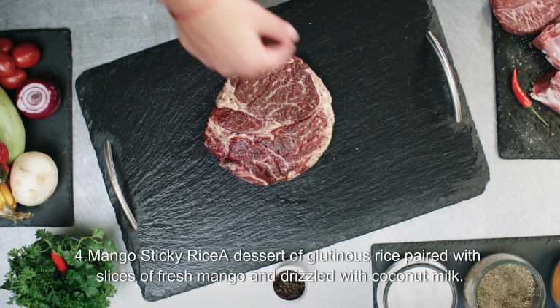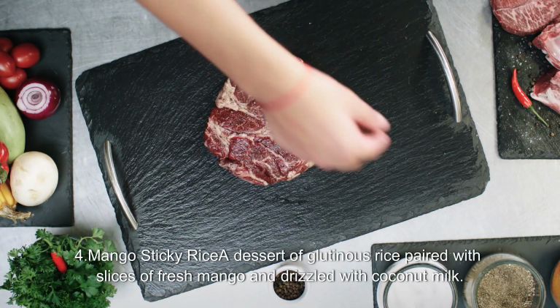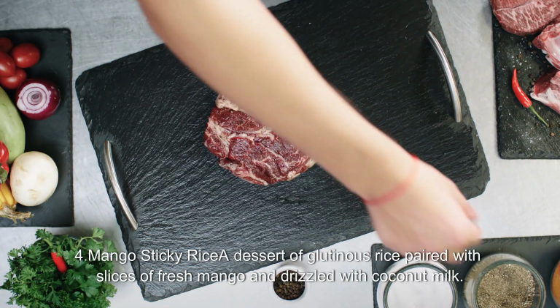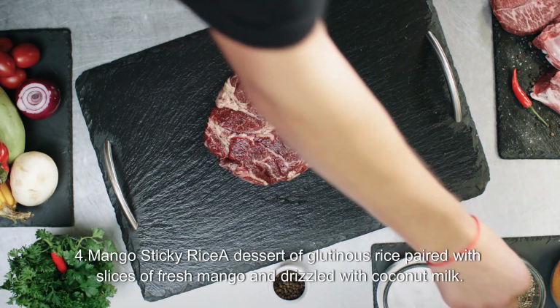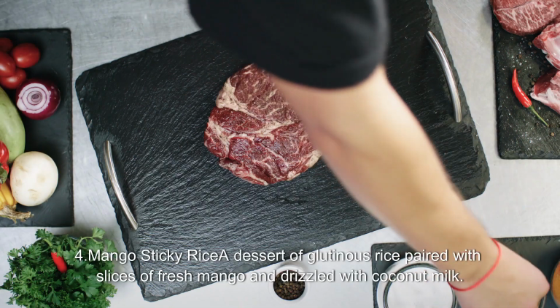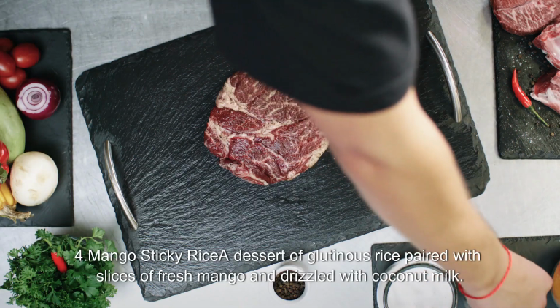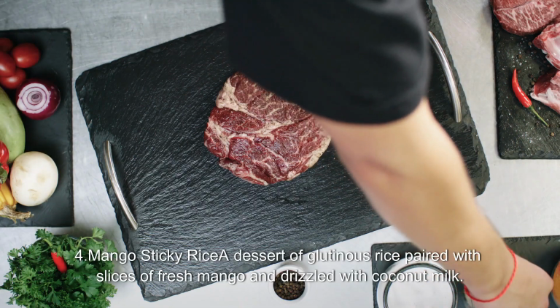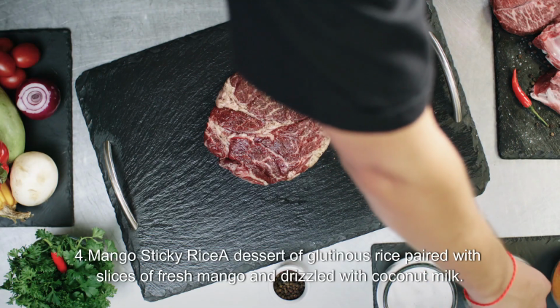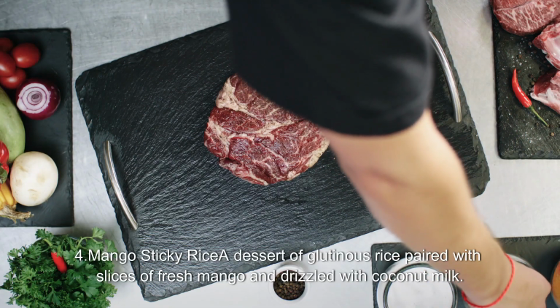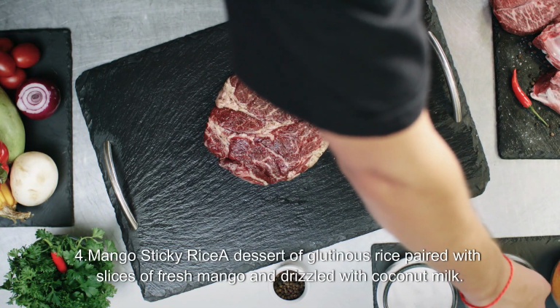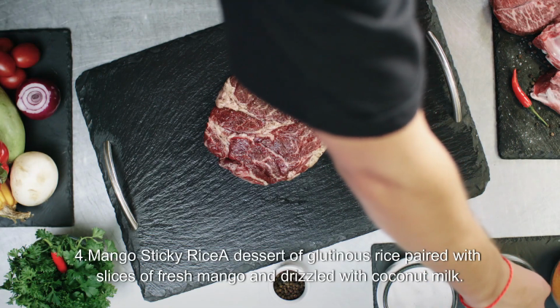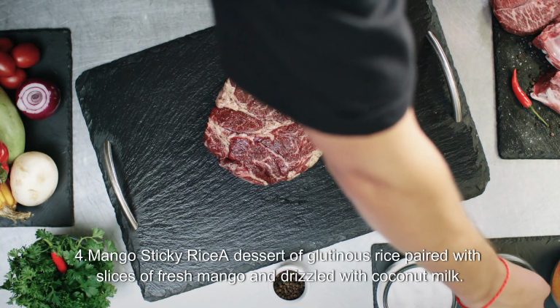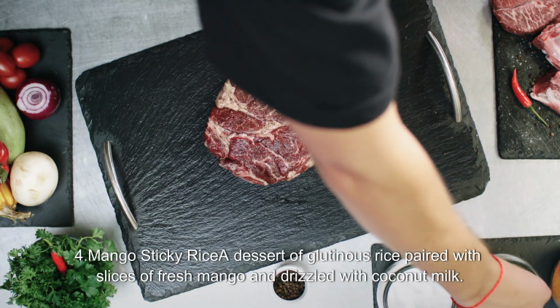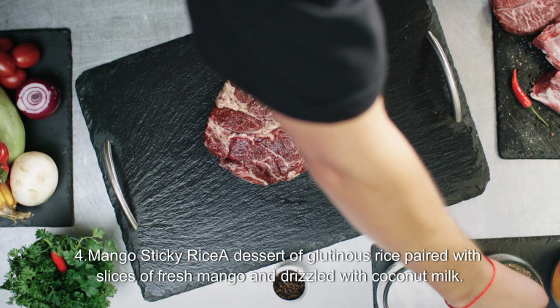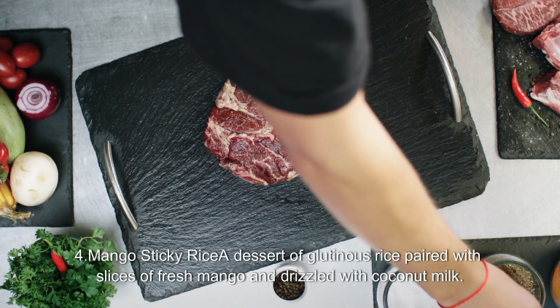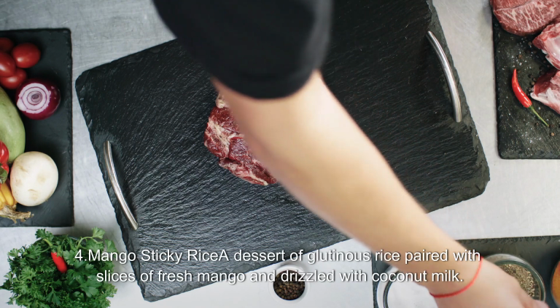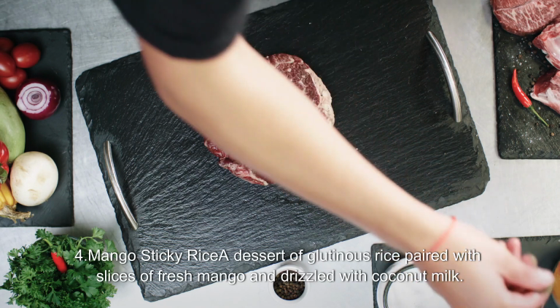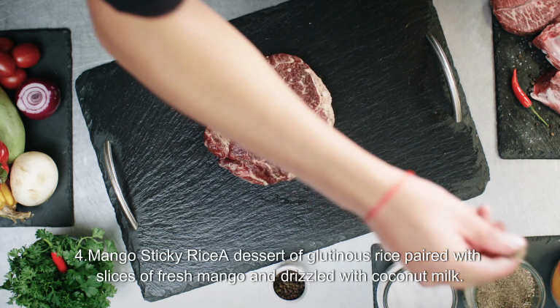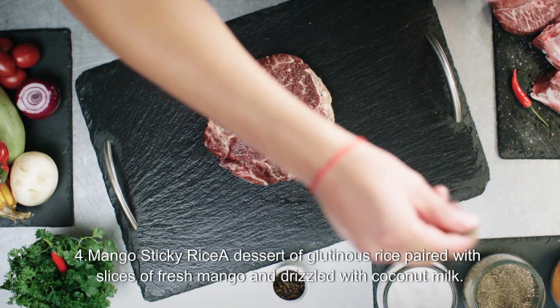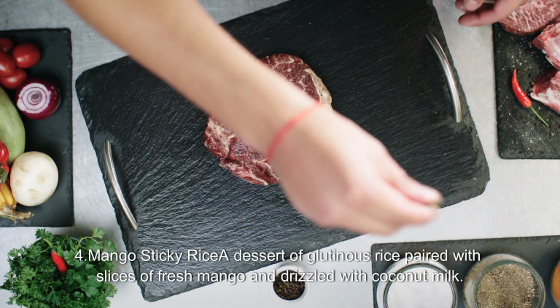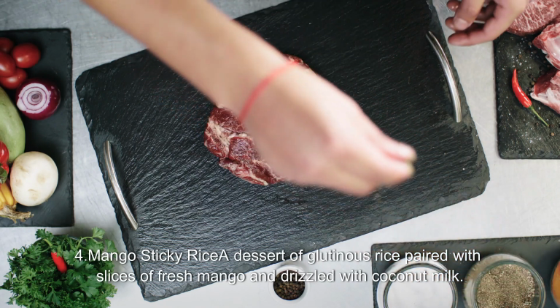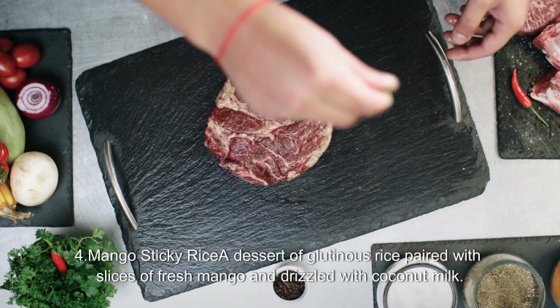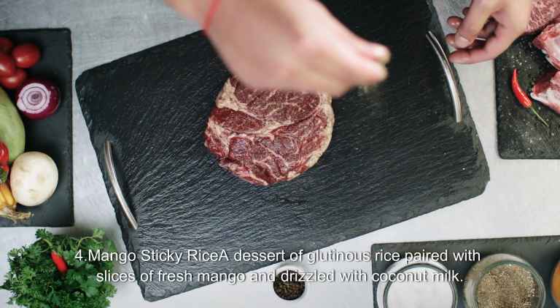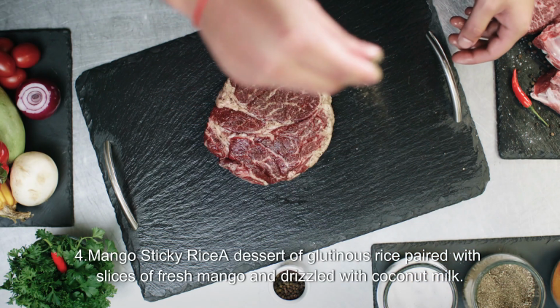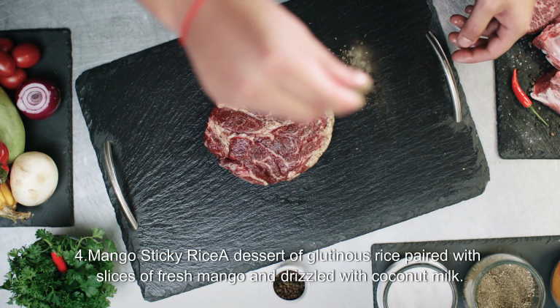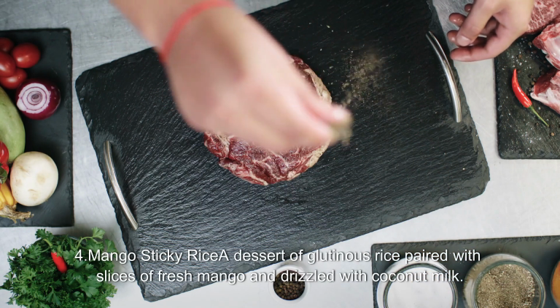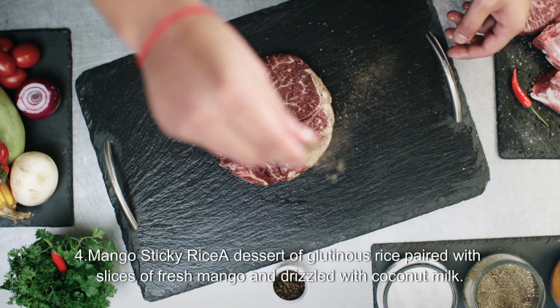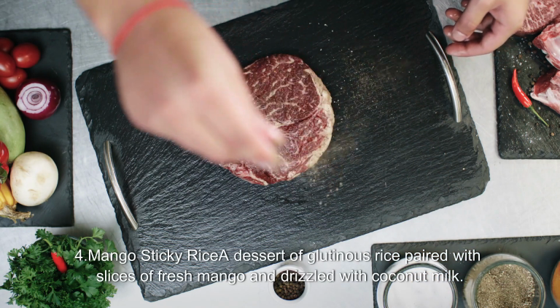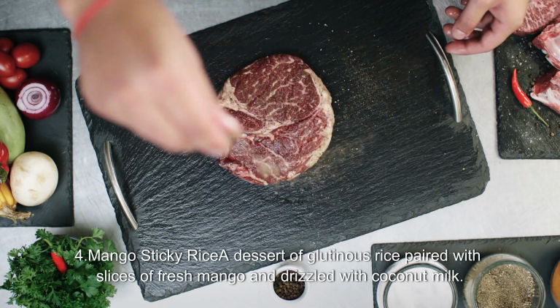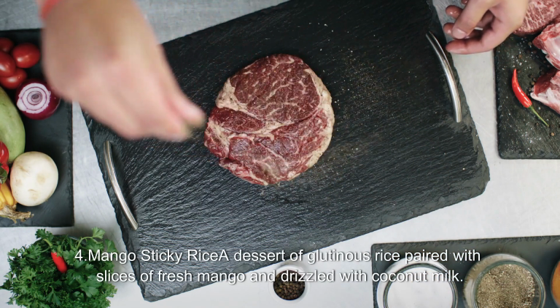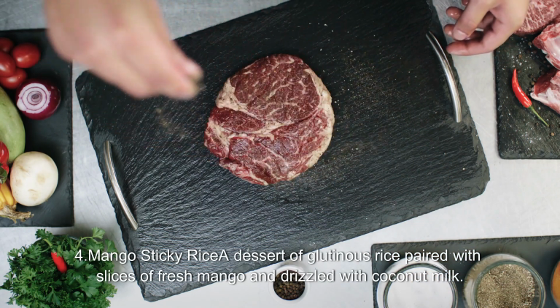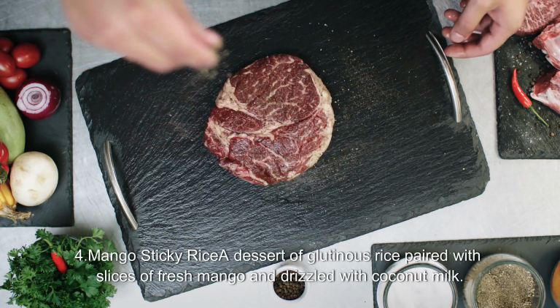4. Mango Sticky Rice: a dessert of glutinous rice paired with slices of fresh mango and drizzled with coconut milk.